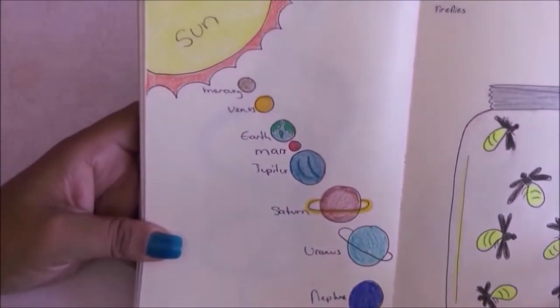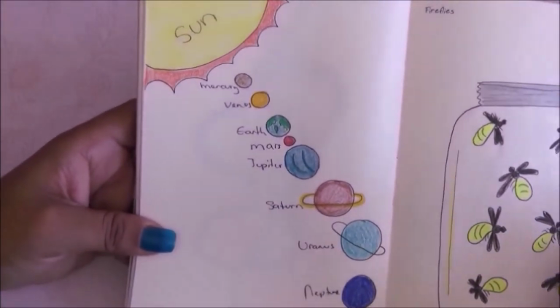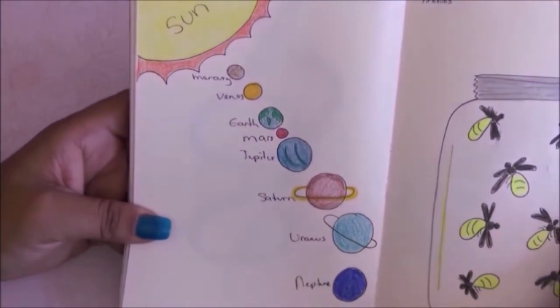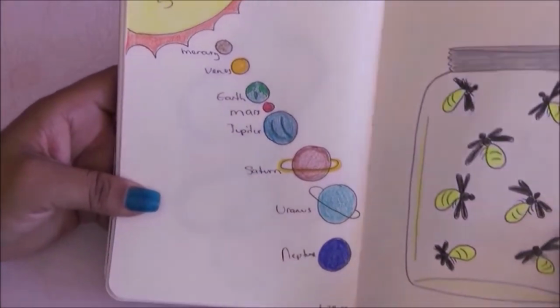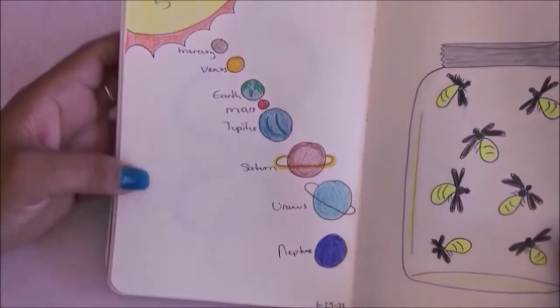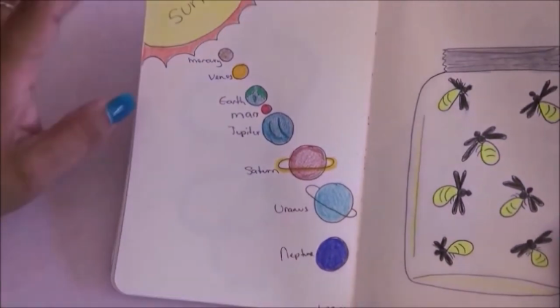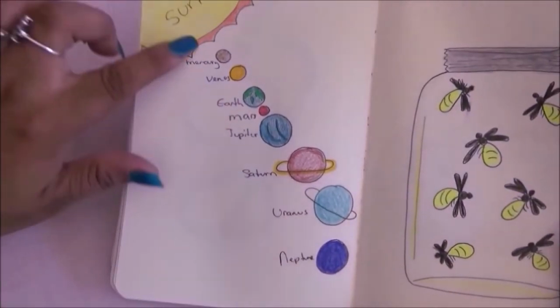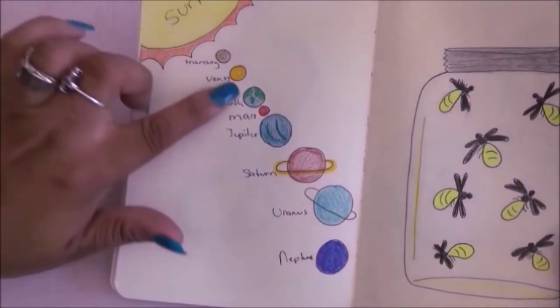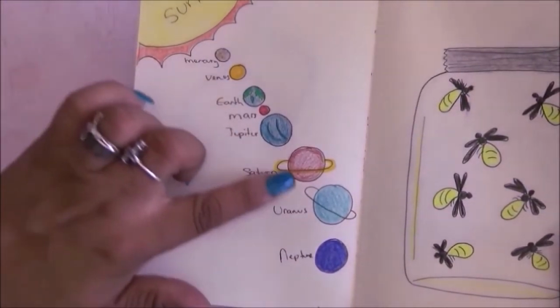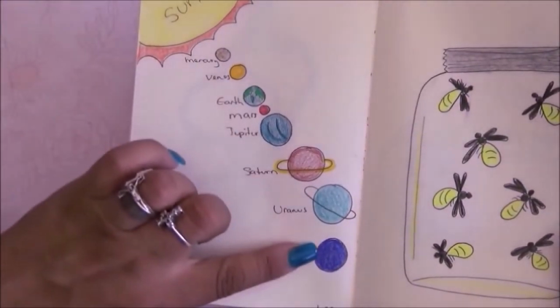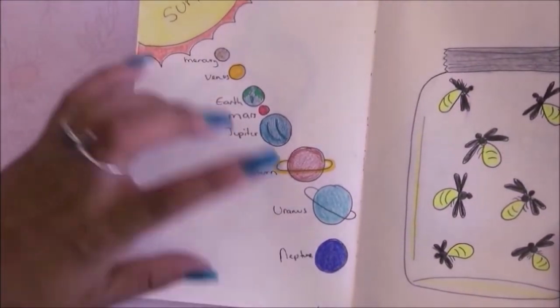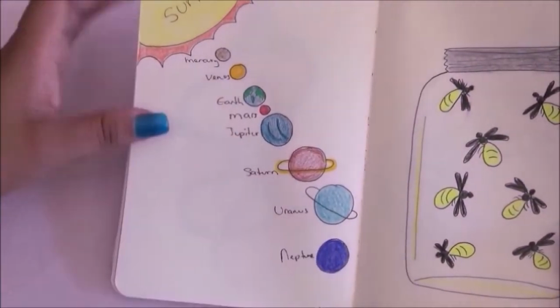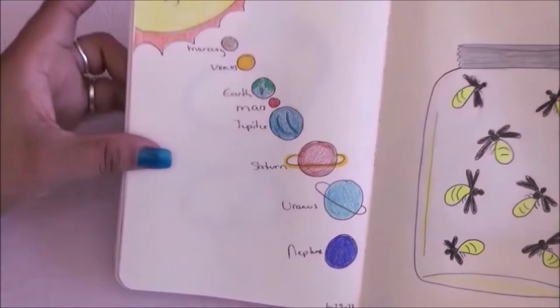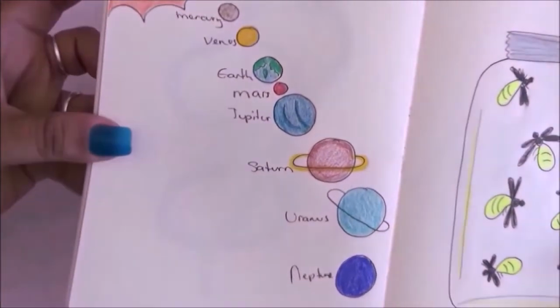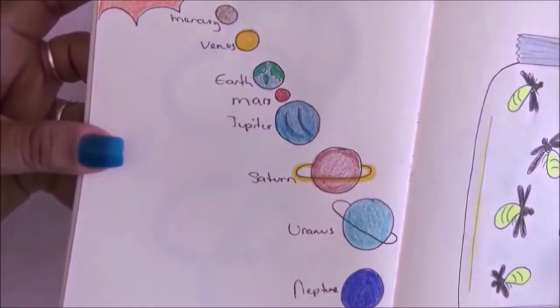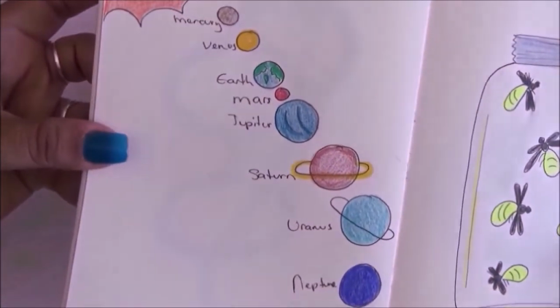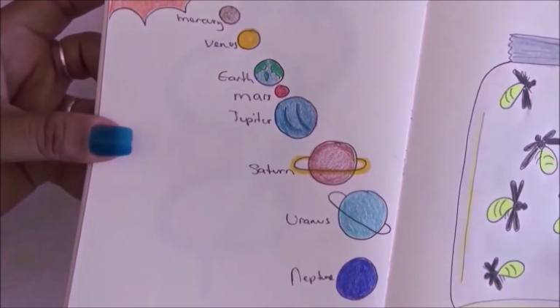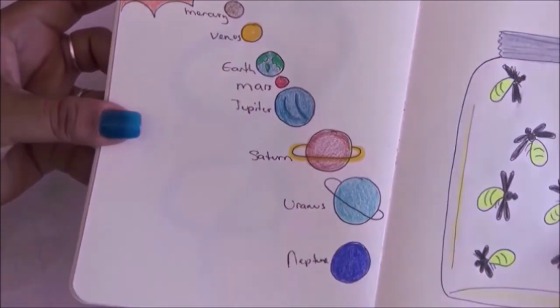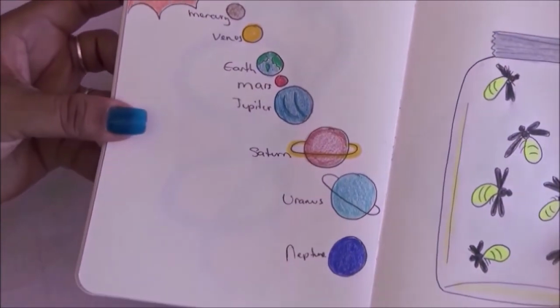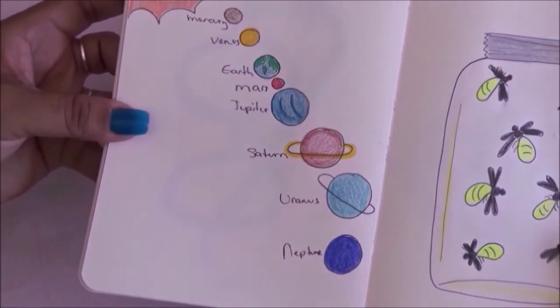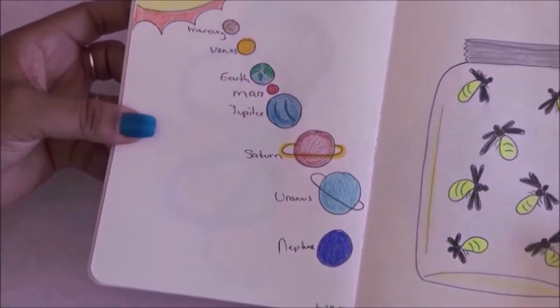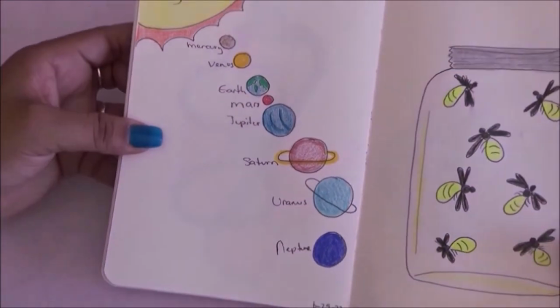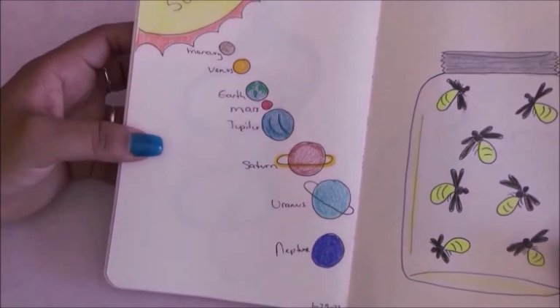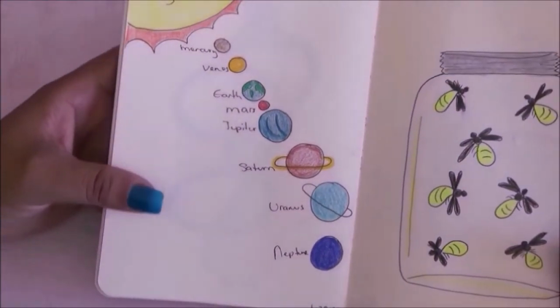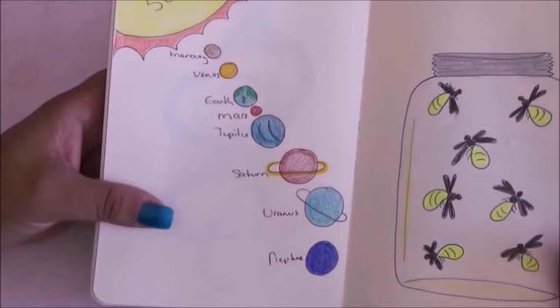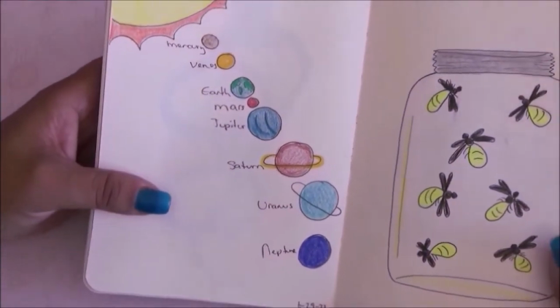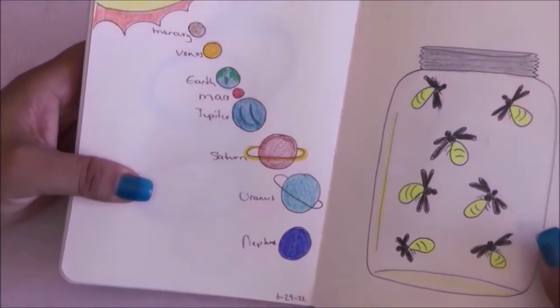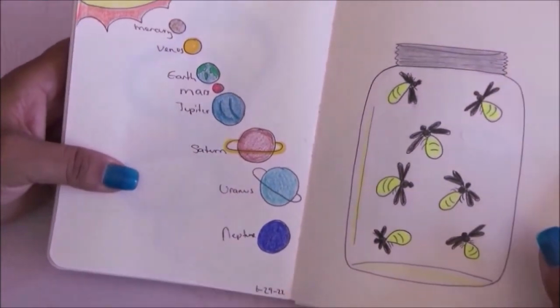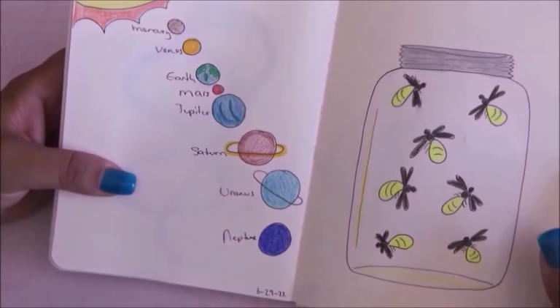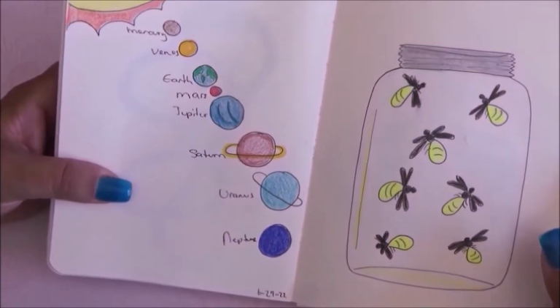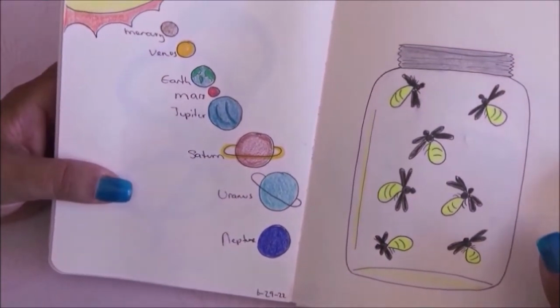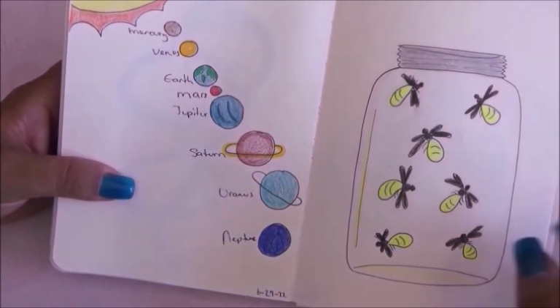The next prompt is solar system and I just got the layout from Google — so if it's not correct, it's not my fault.